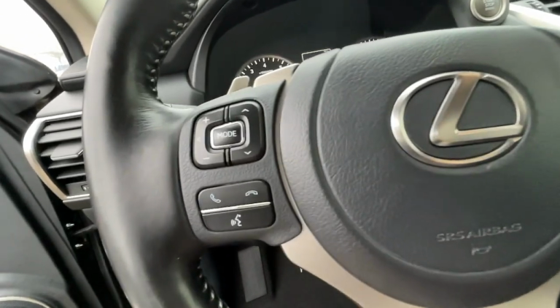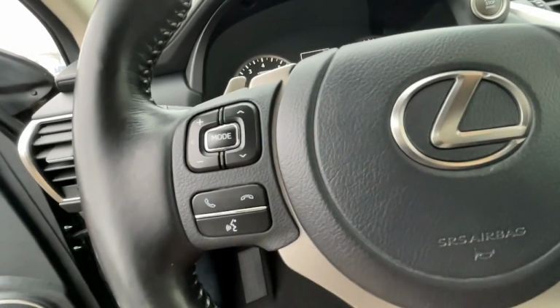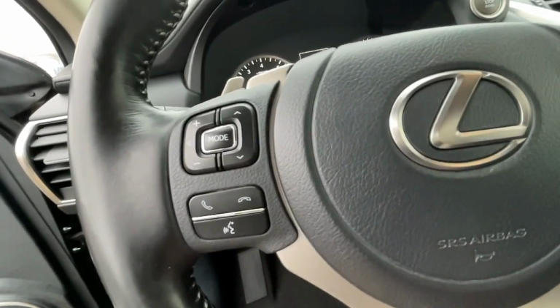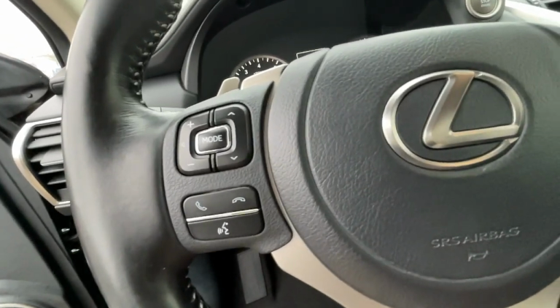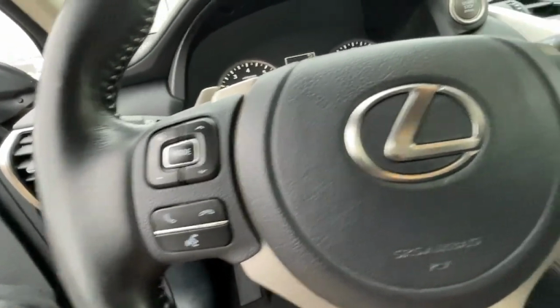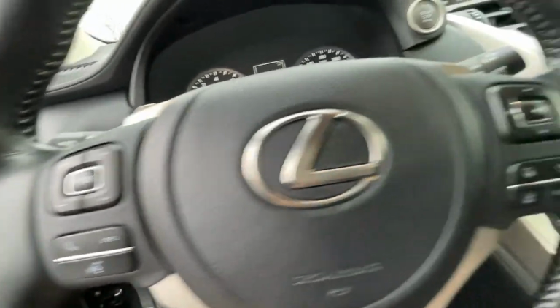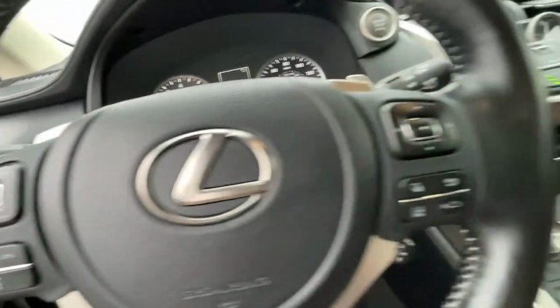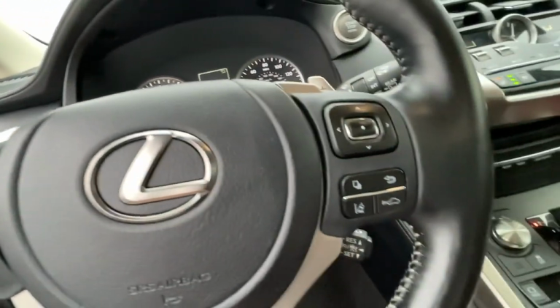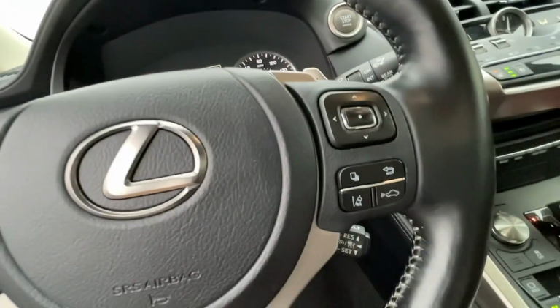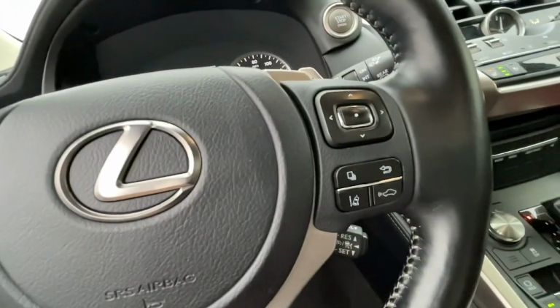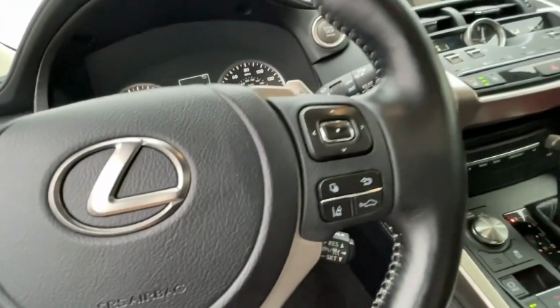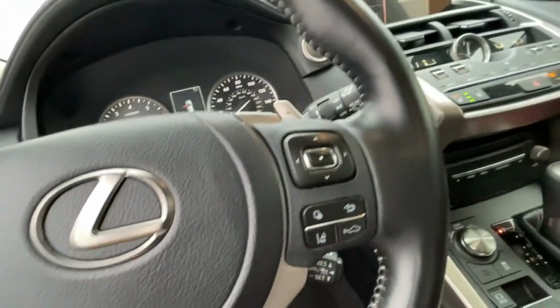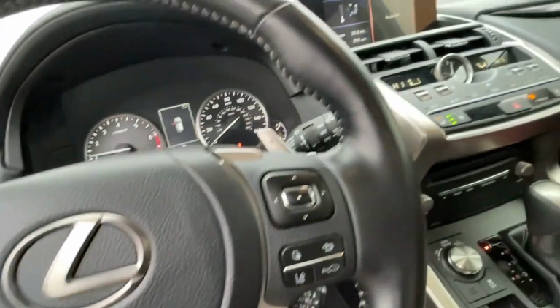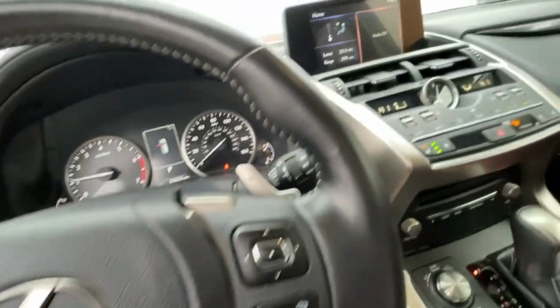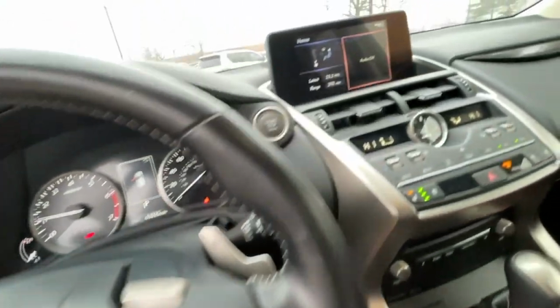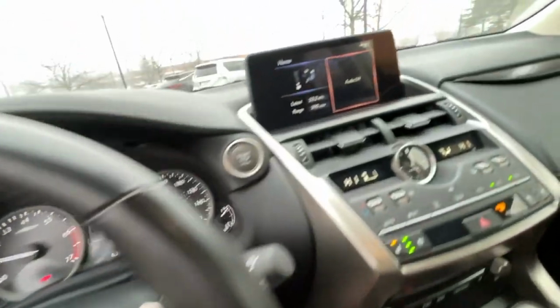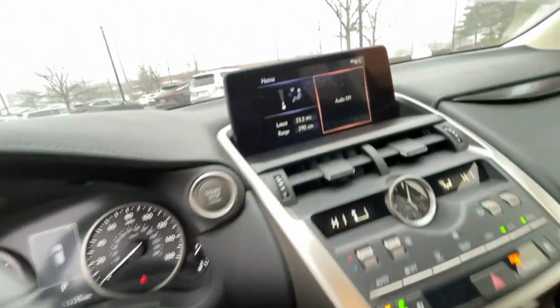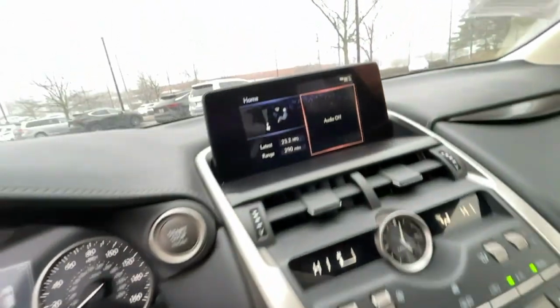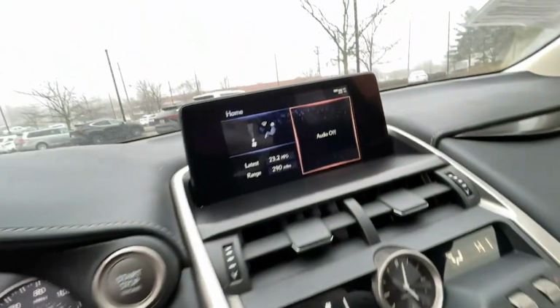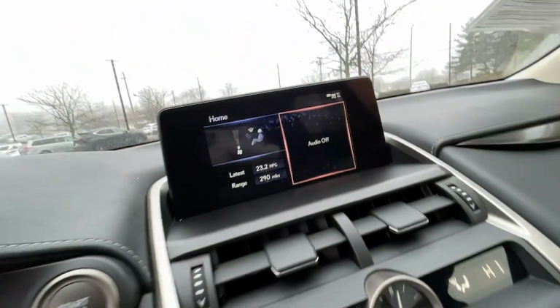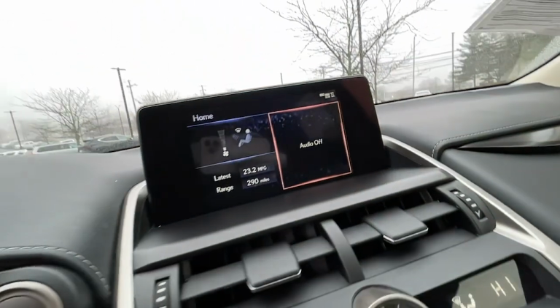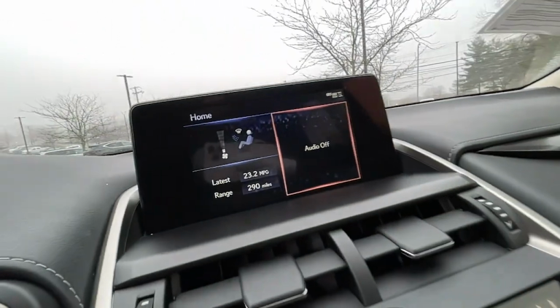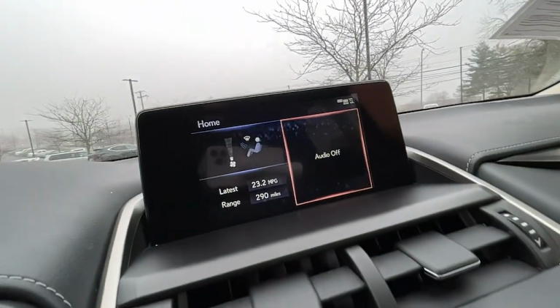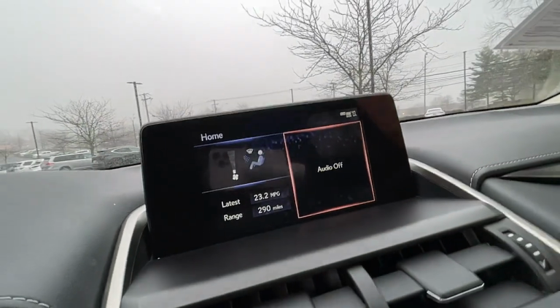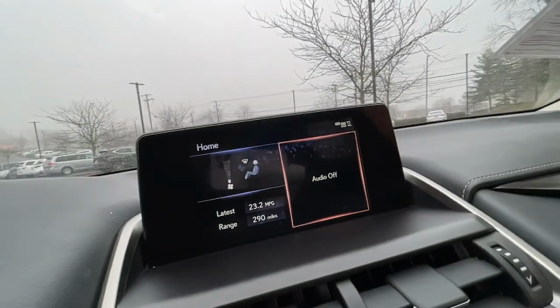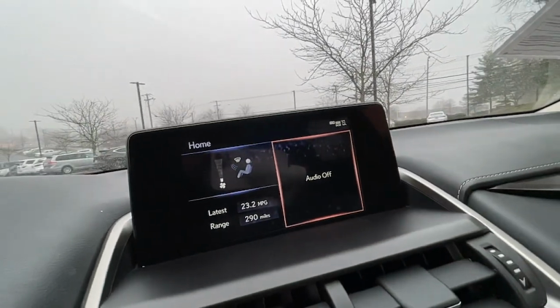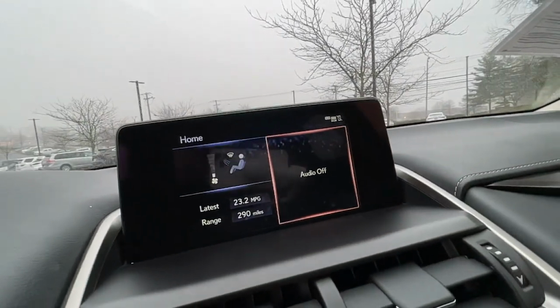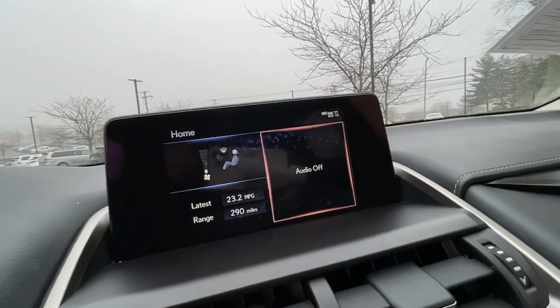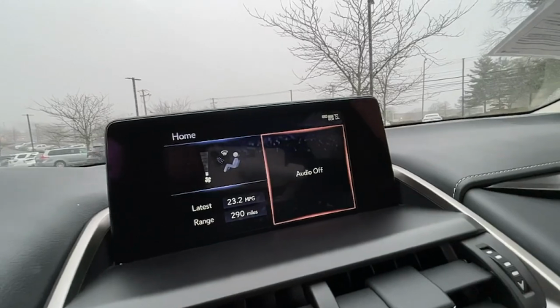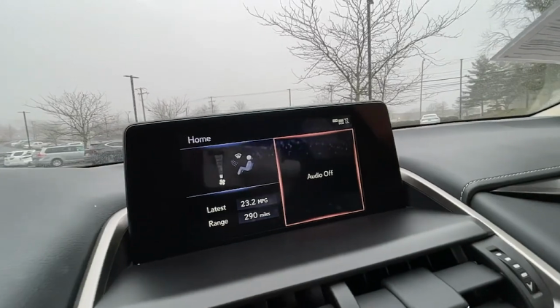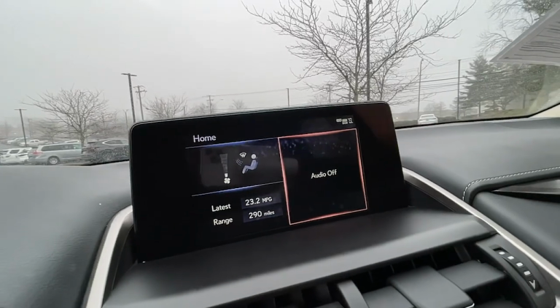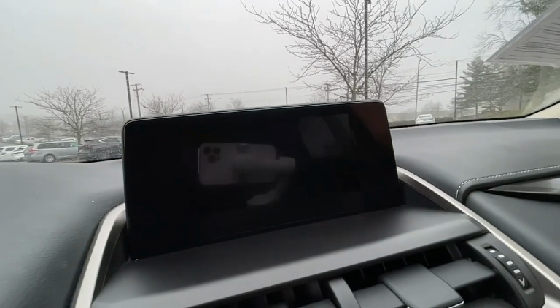remote engine start, heated mirrors, backup camera, iPod, MP3 input.